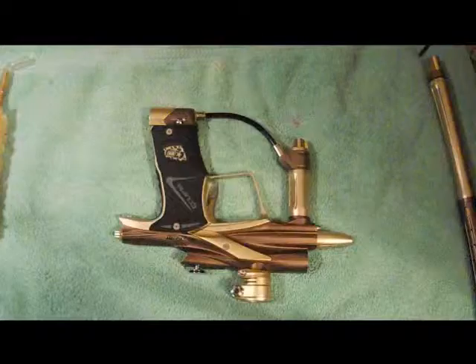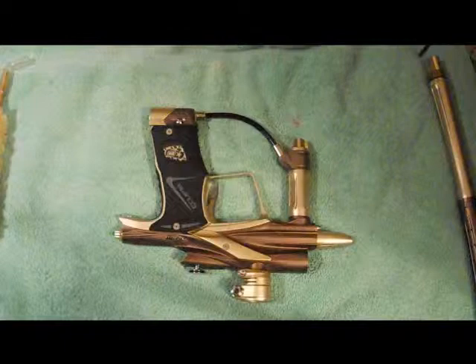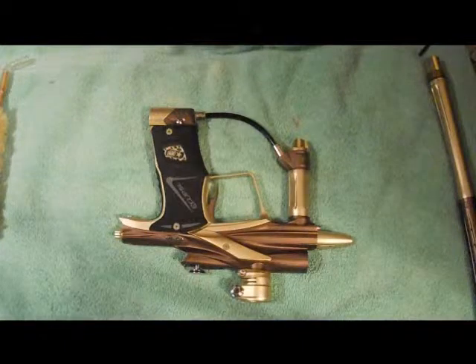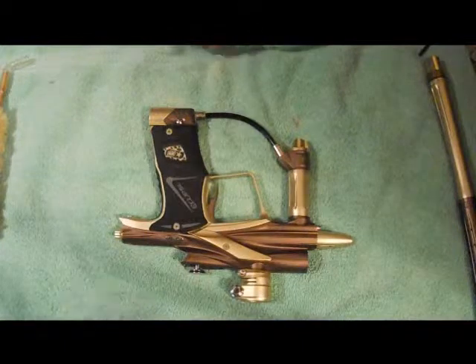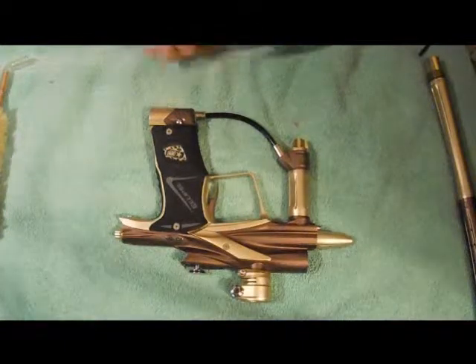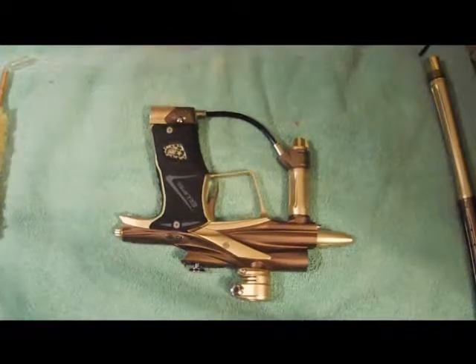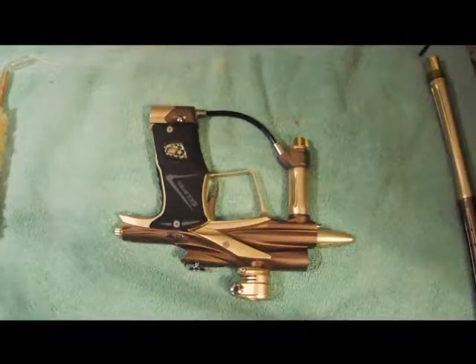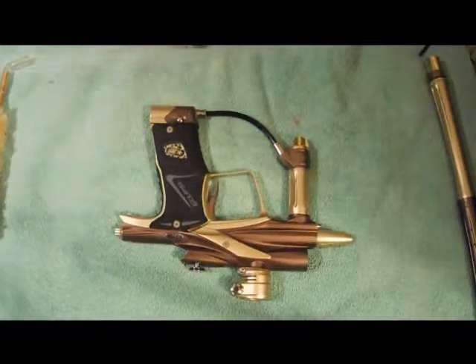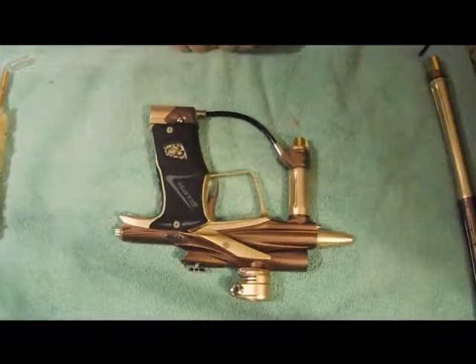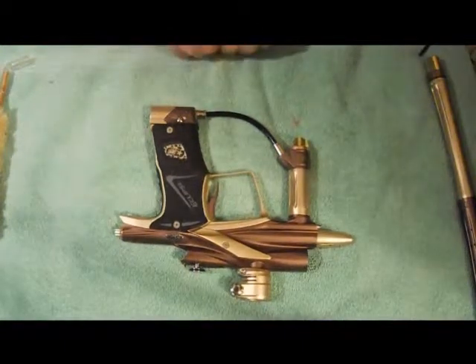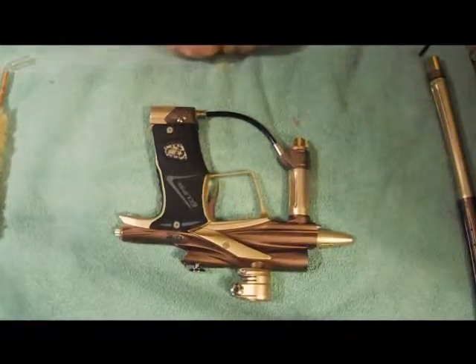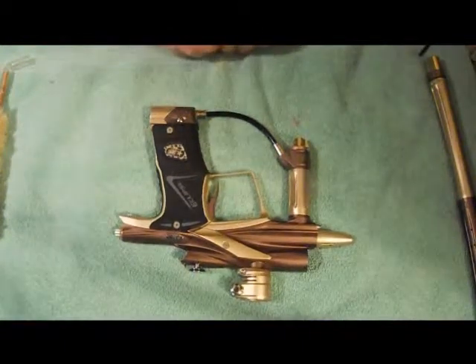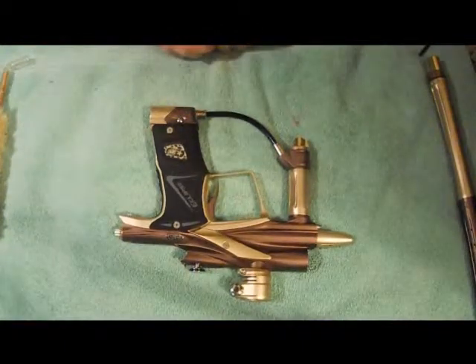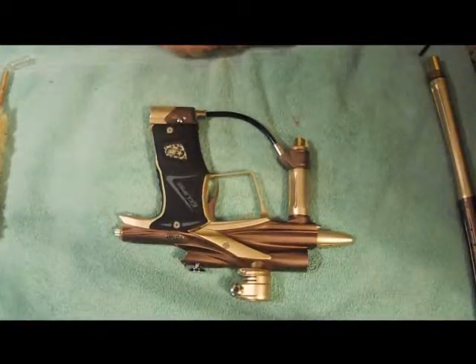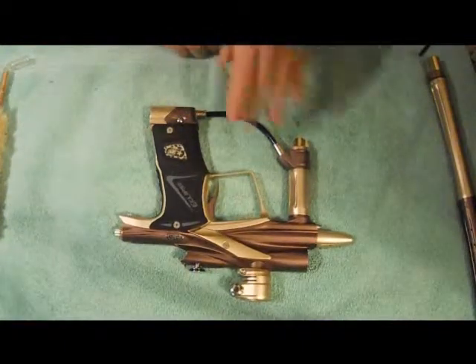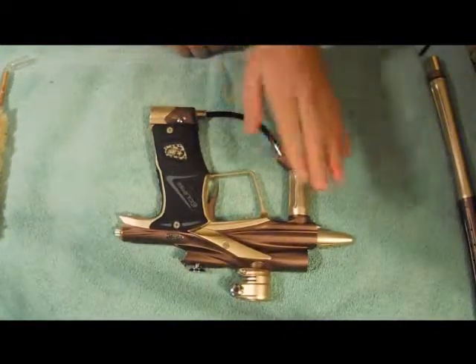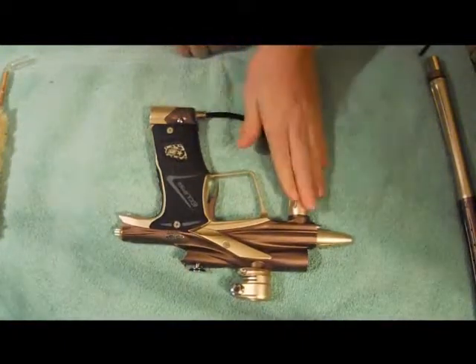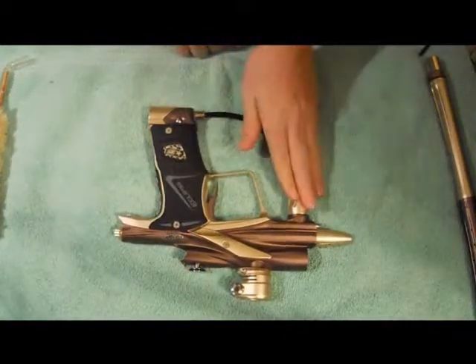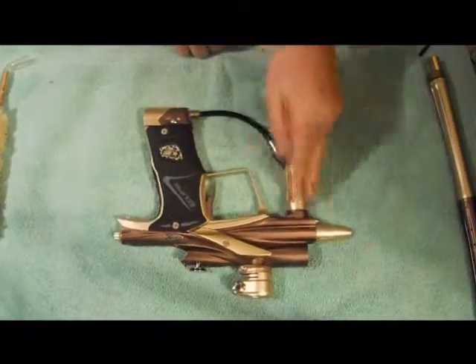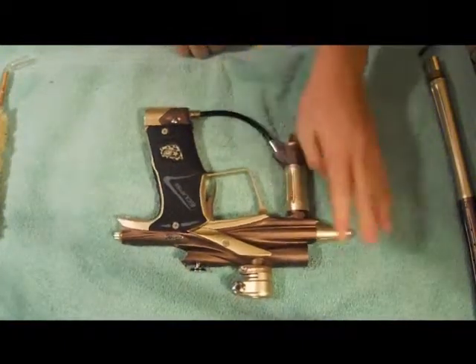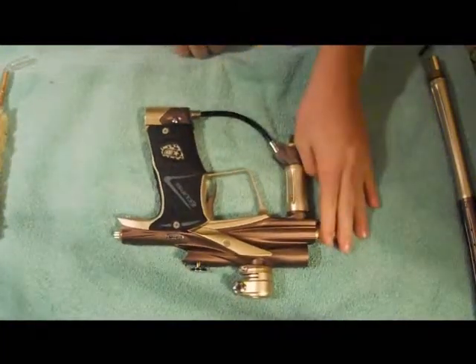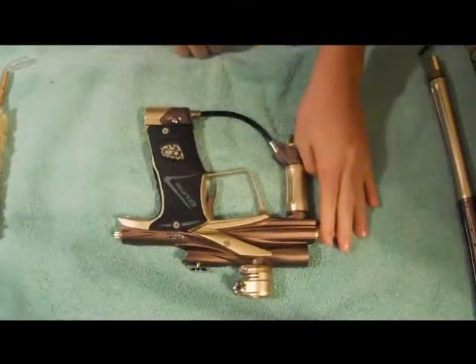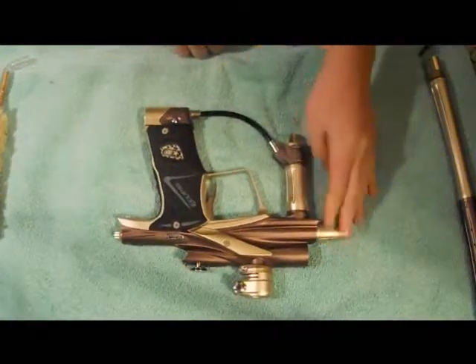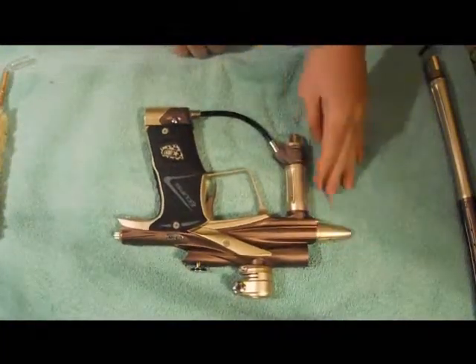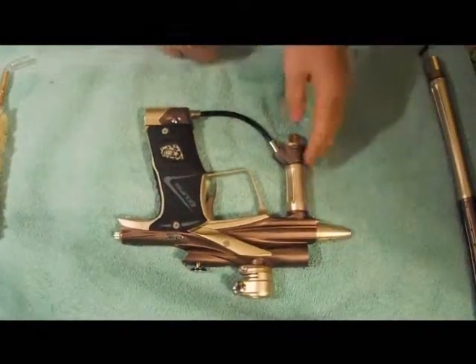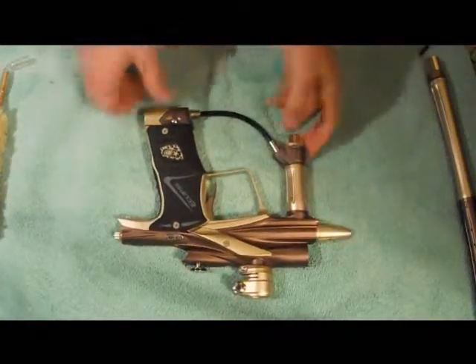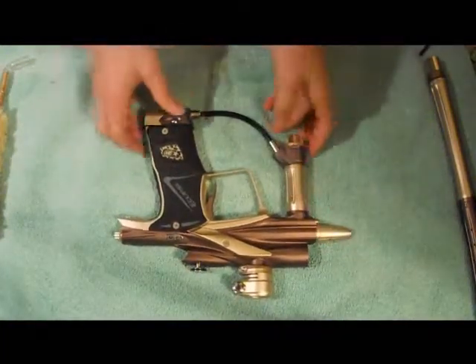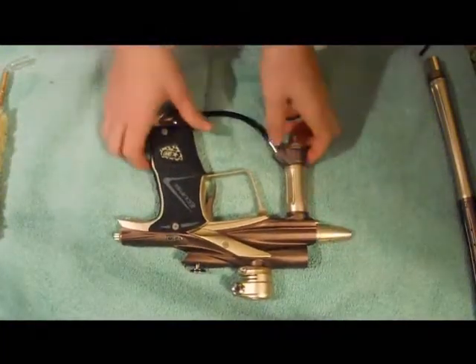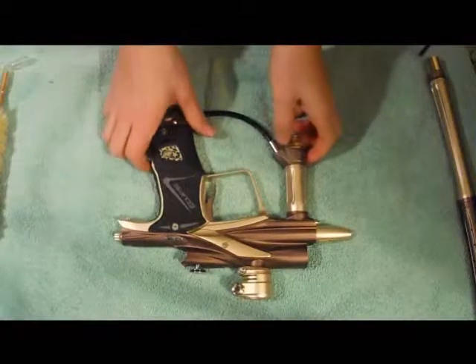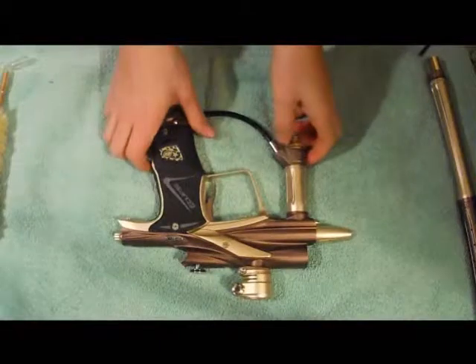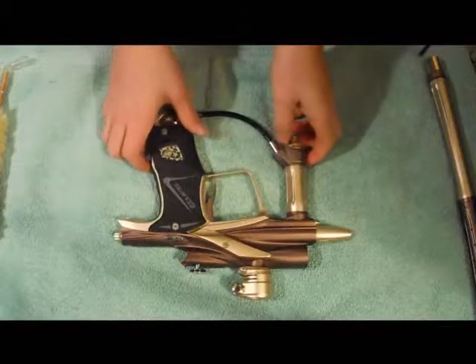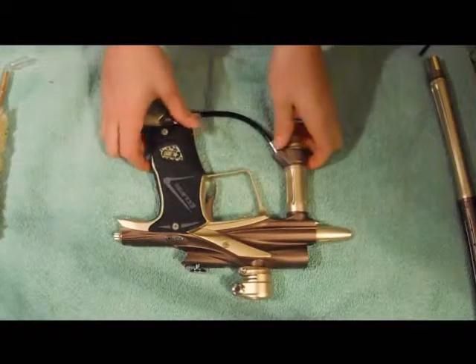Hello YouTube. We're going to do the maintenance on the regulator and the LPR of the Planet Eclipse Ego 11.